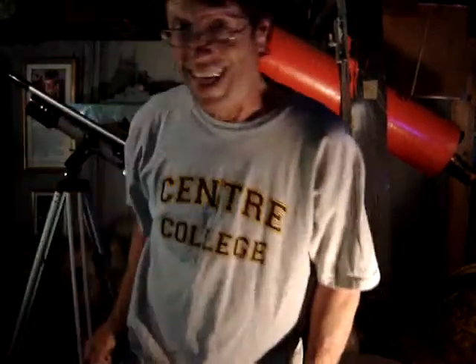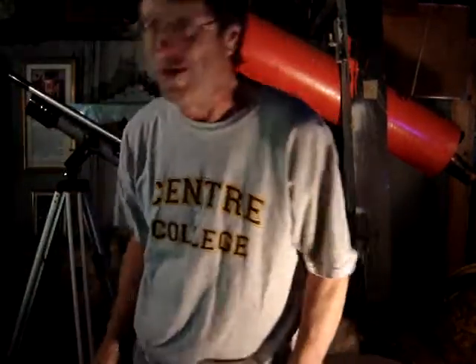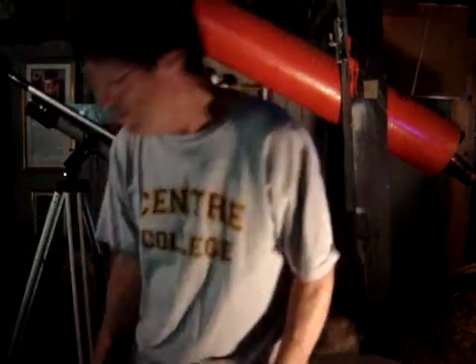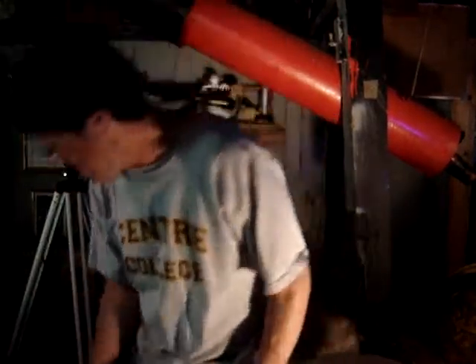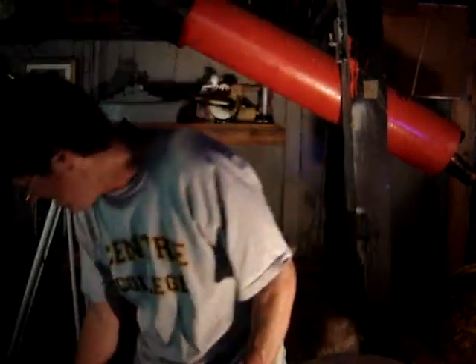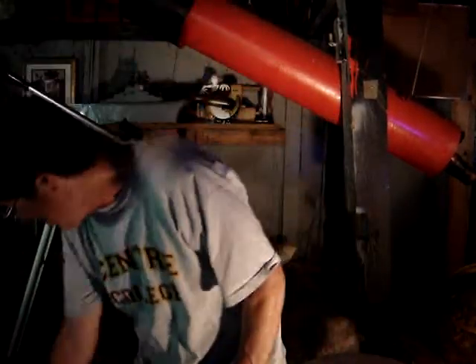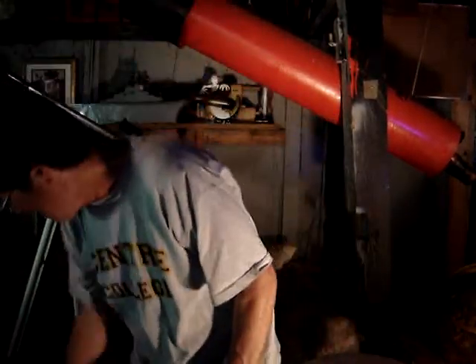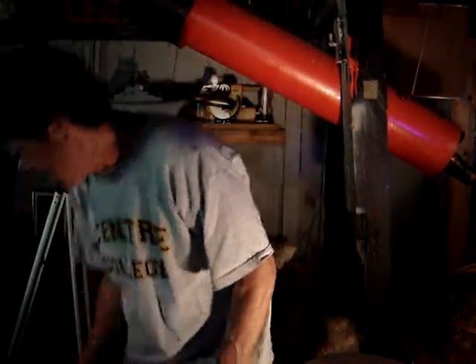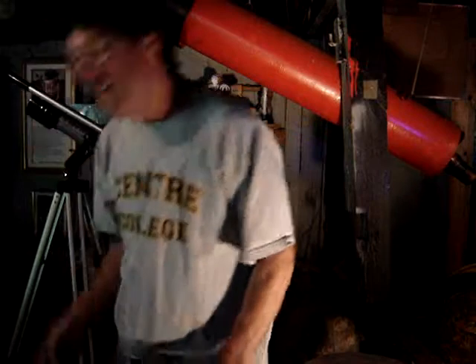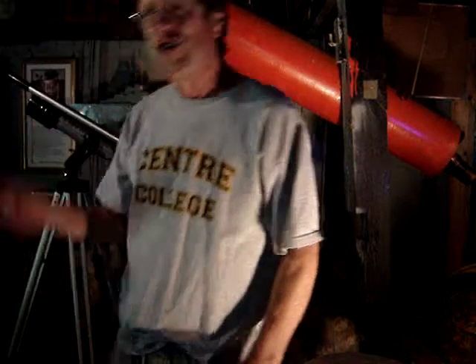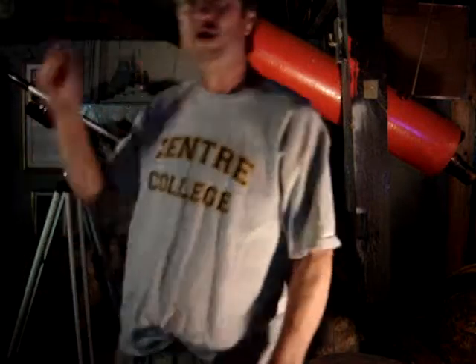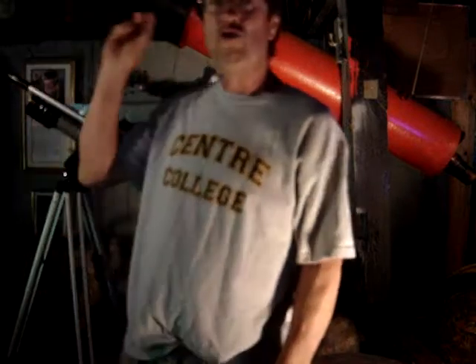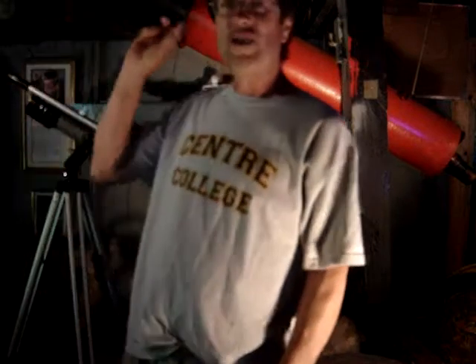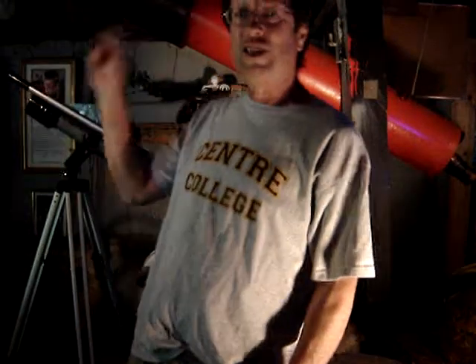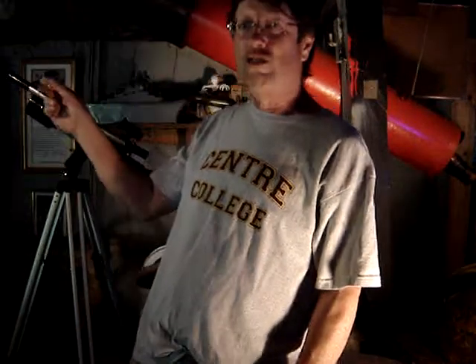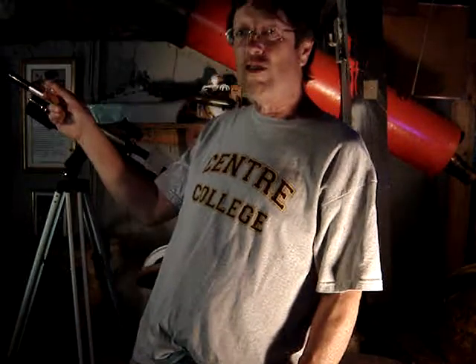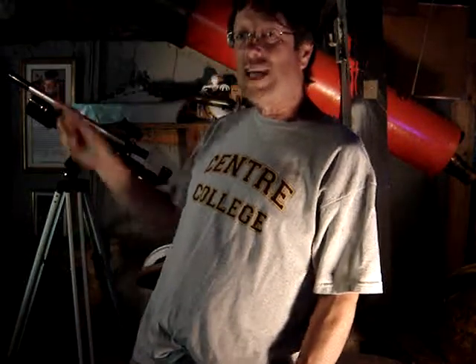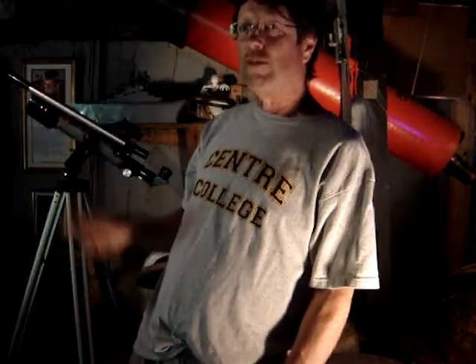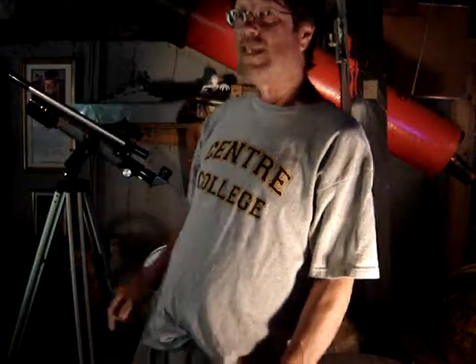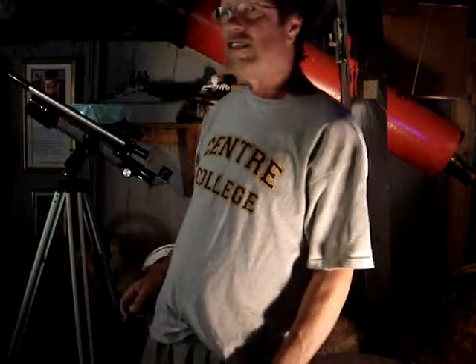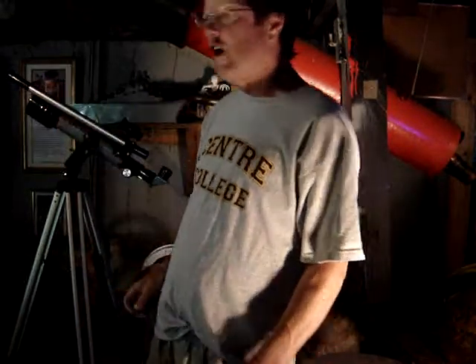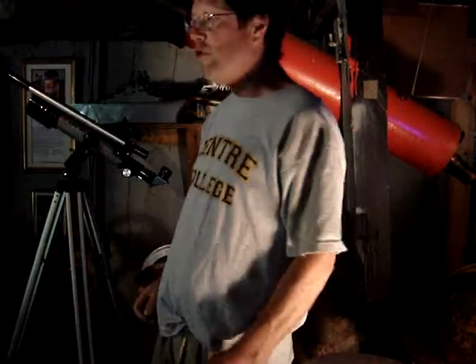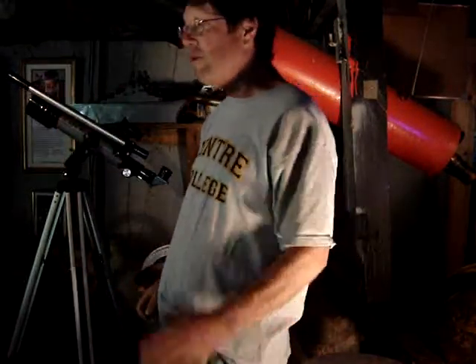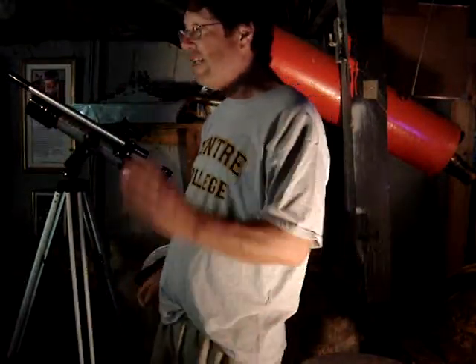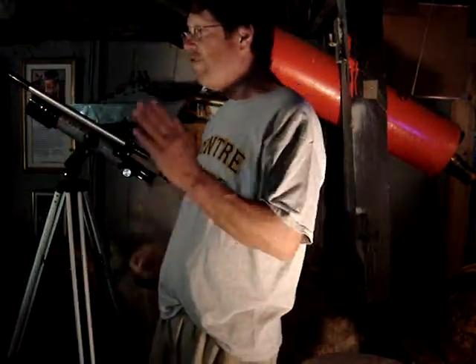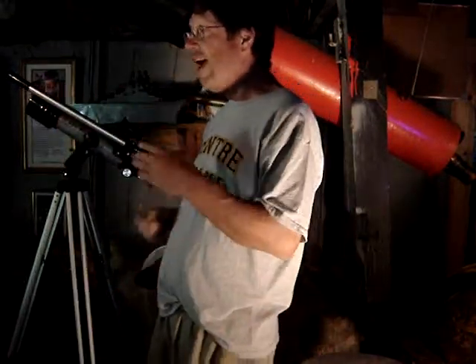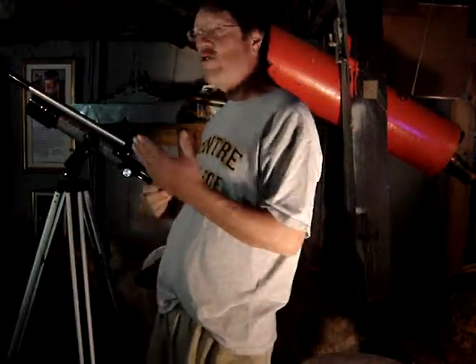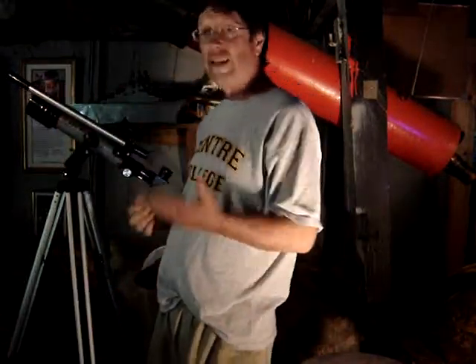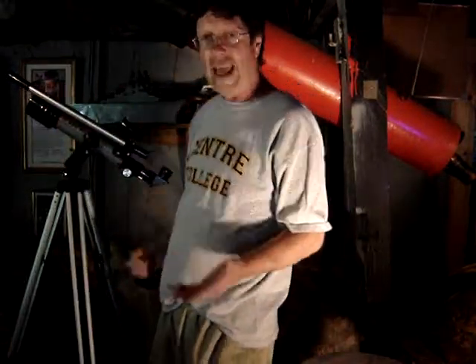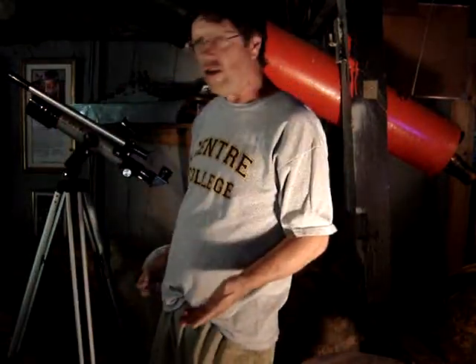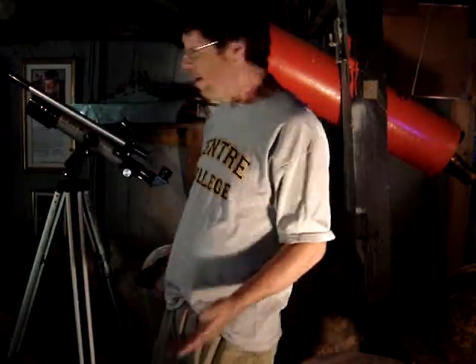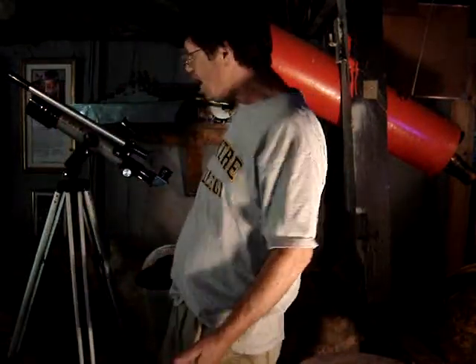That was weird. You can do two things with a telescope: you can magnify, and you can gather light.